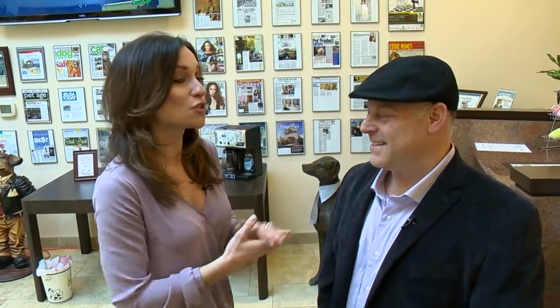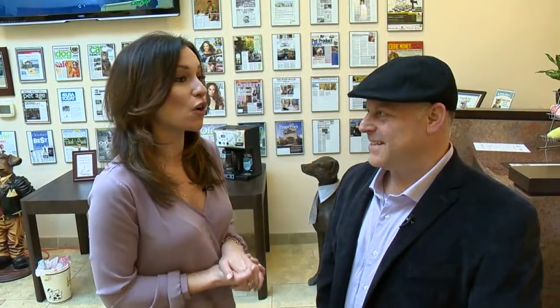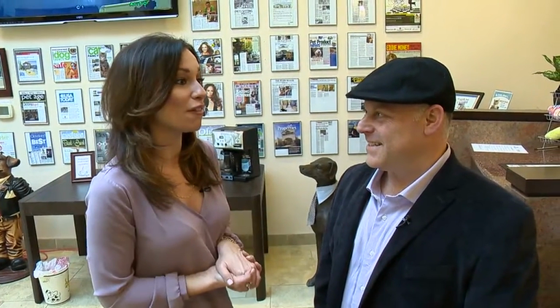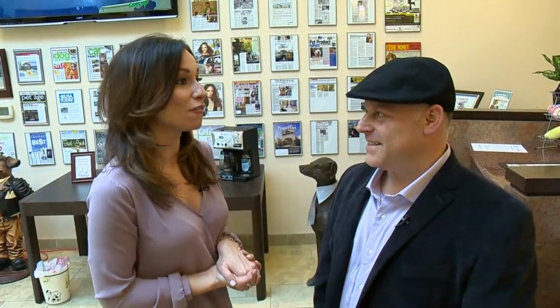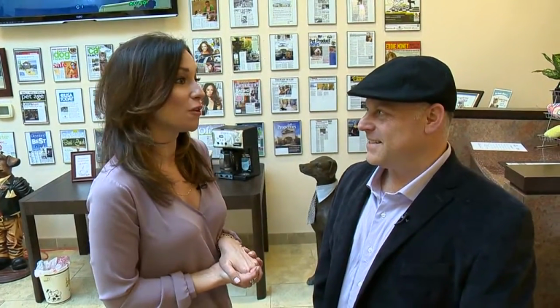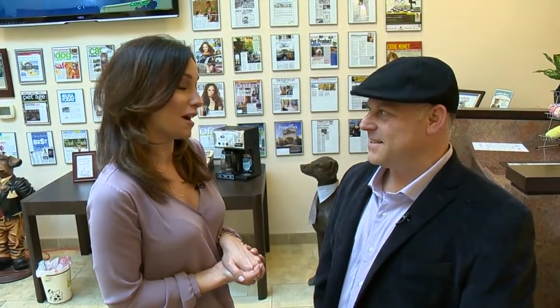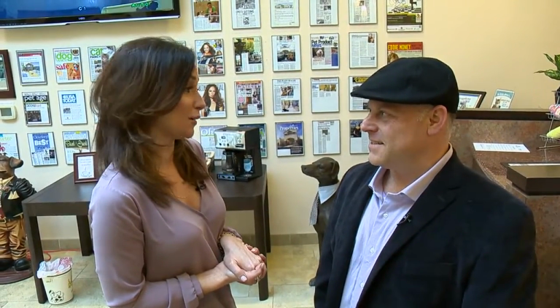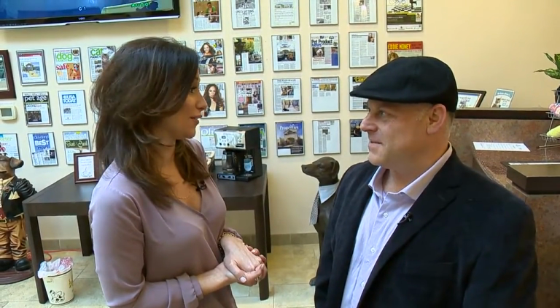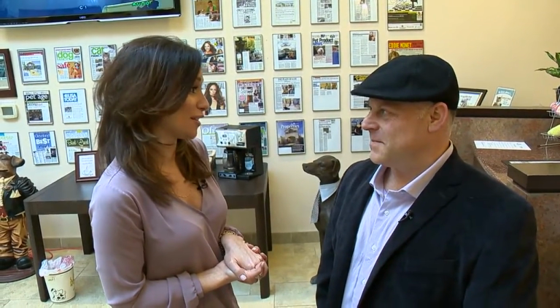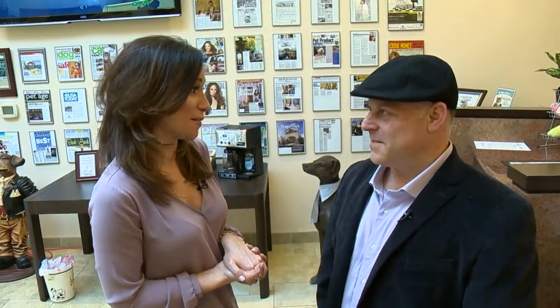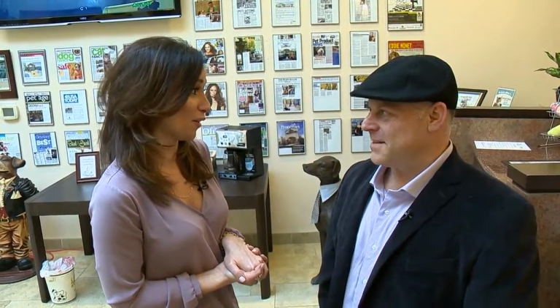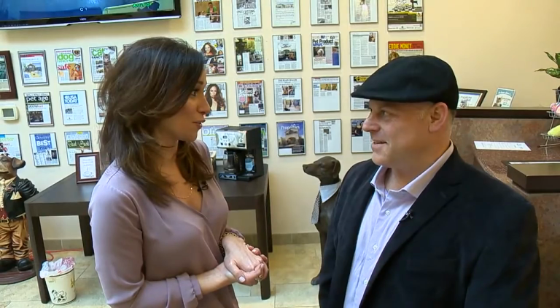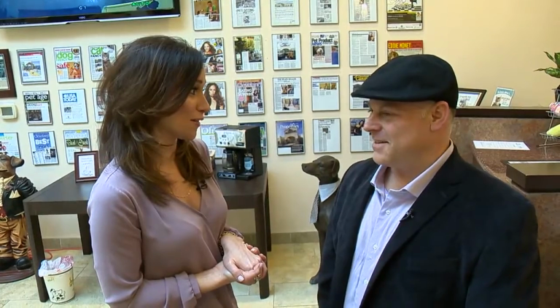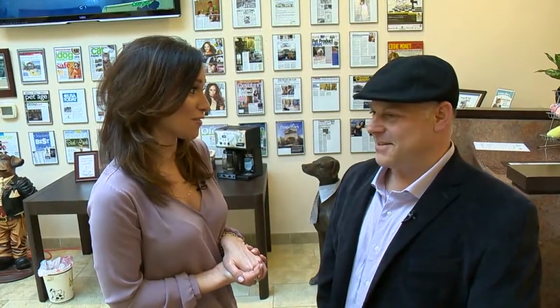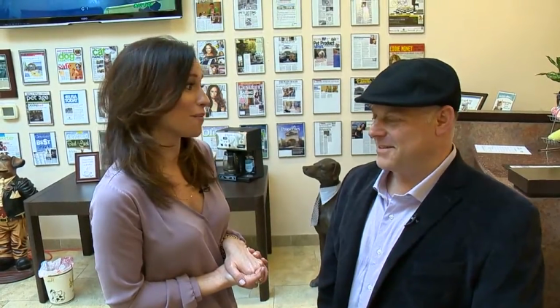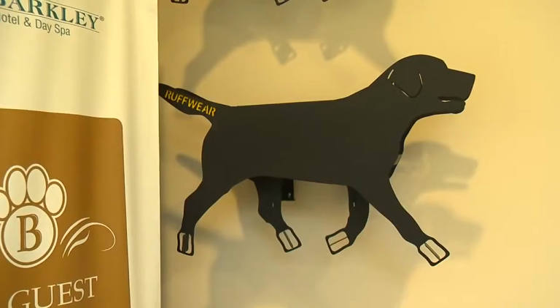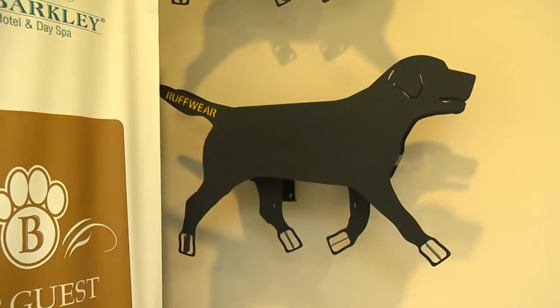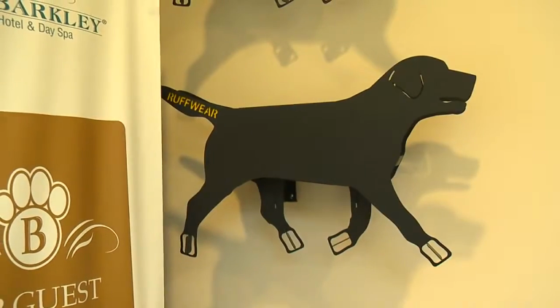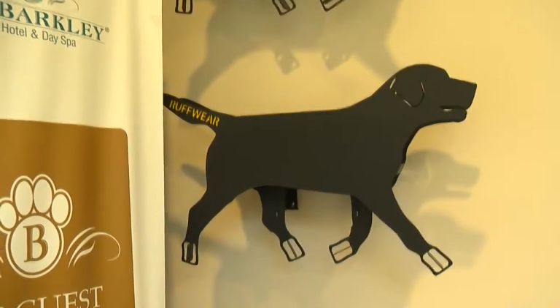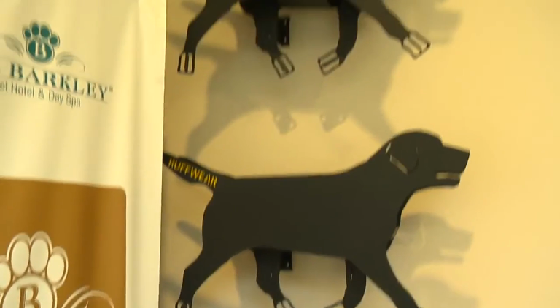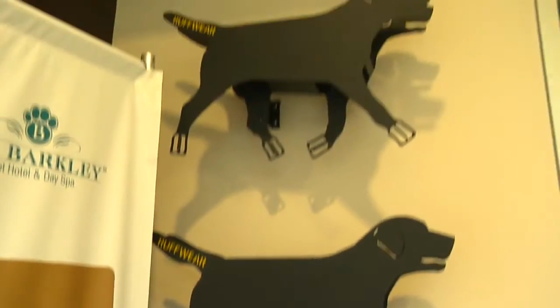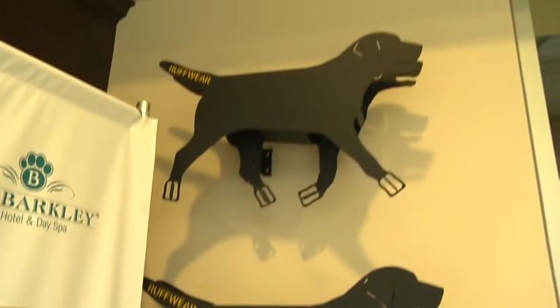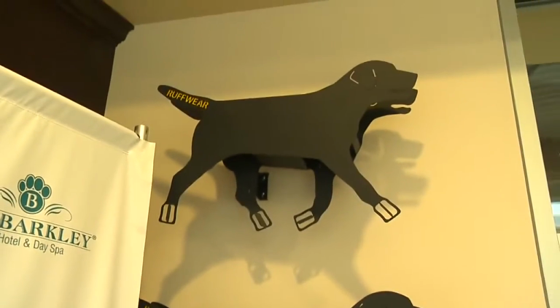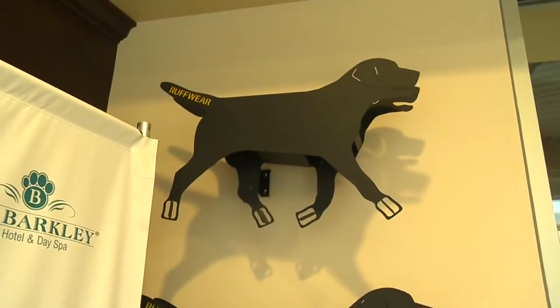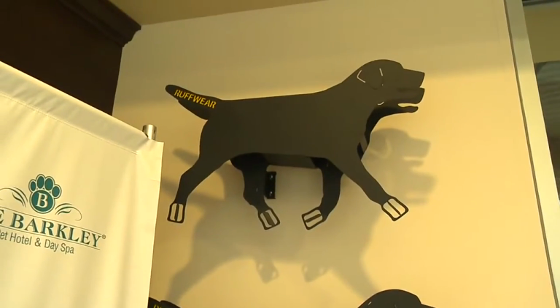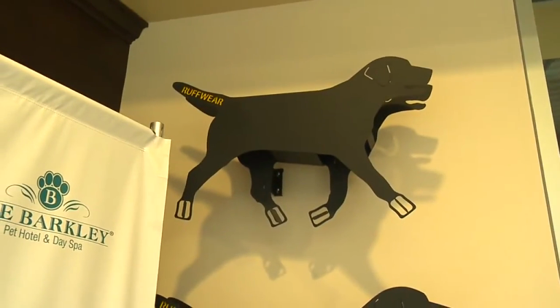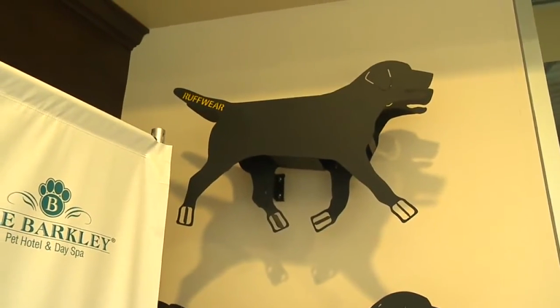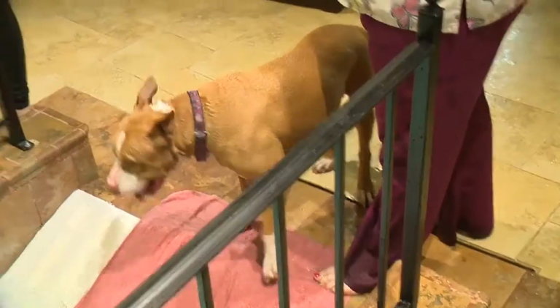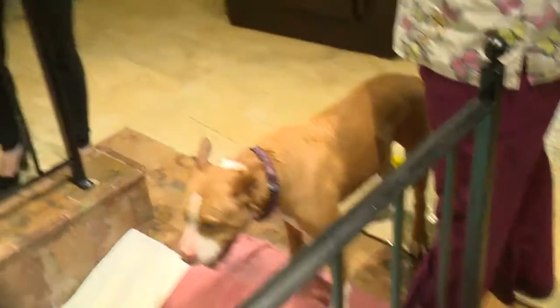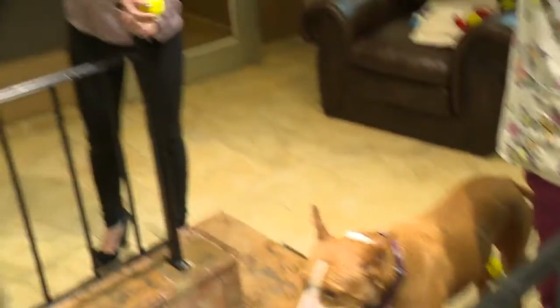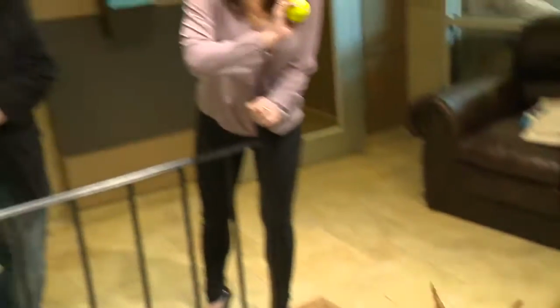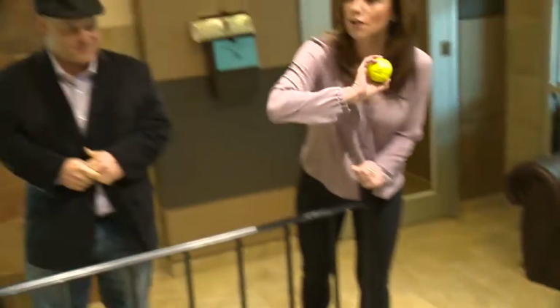I can't believe some of the features that you offer for pet owners and their dogs. So if you don't mind, I would love for you to take me on a little tour of this fabulous place. All right, let's go.